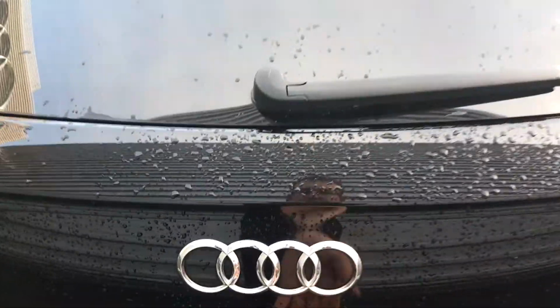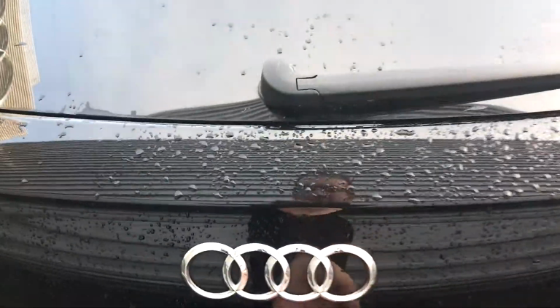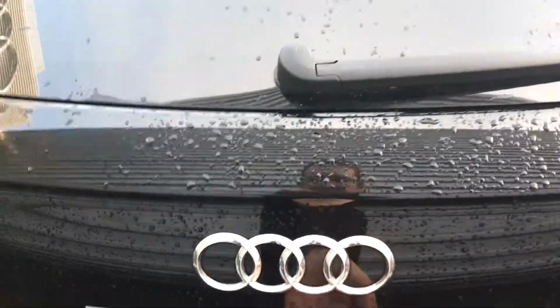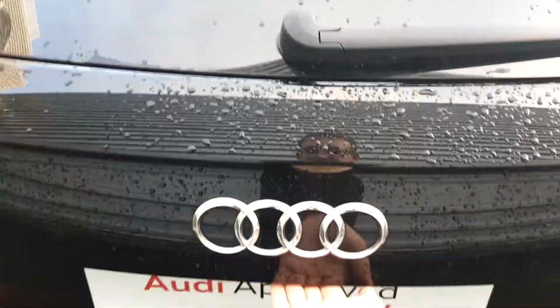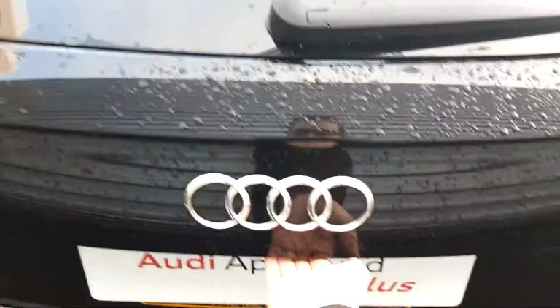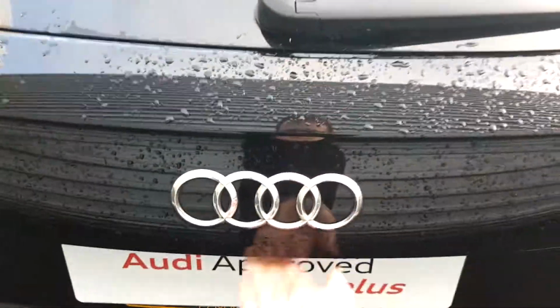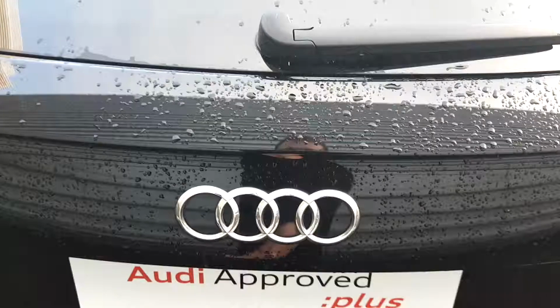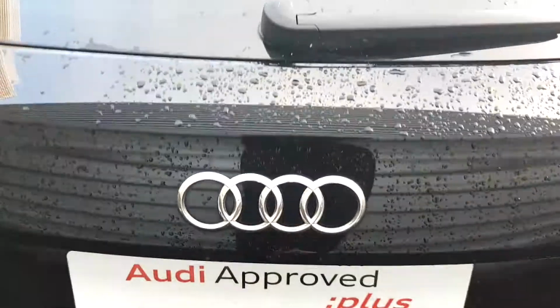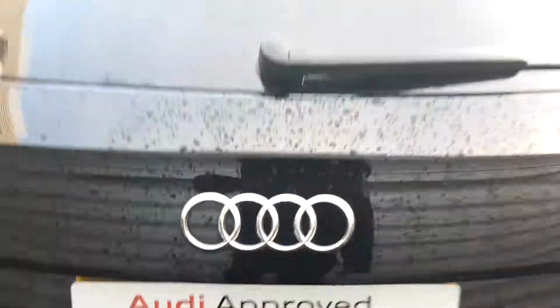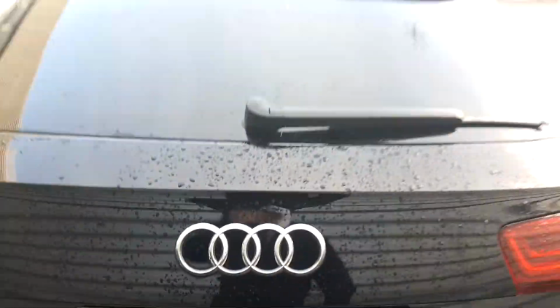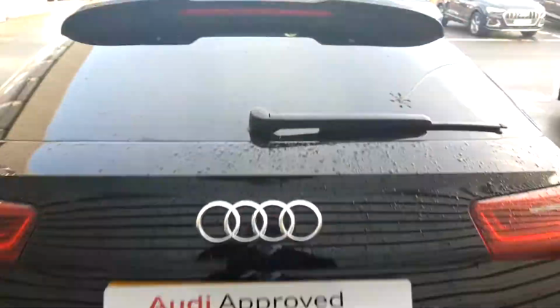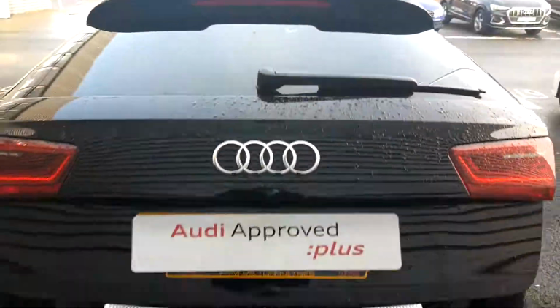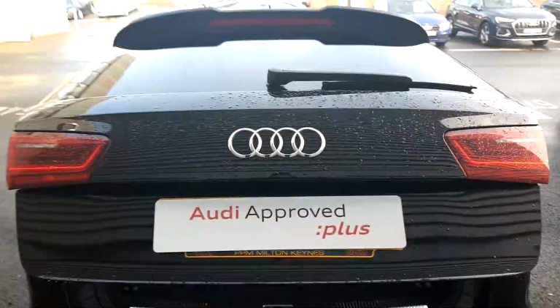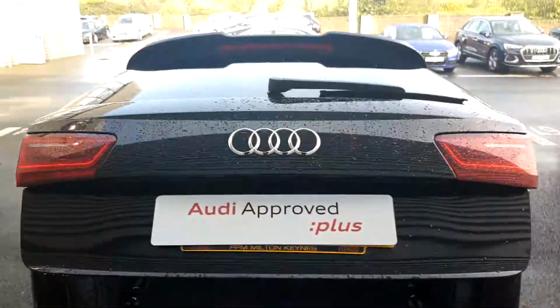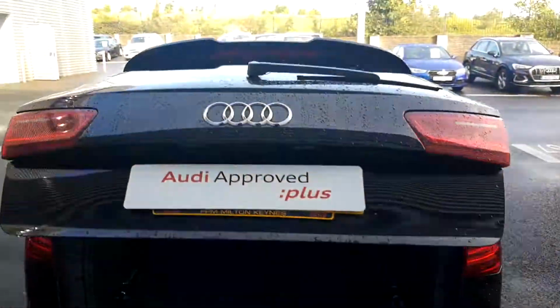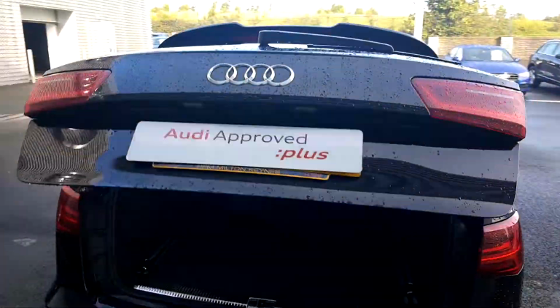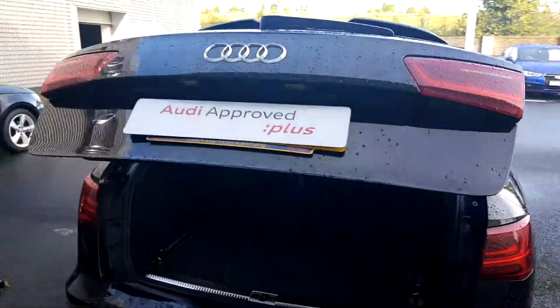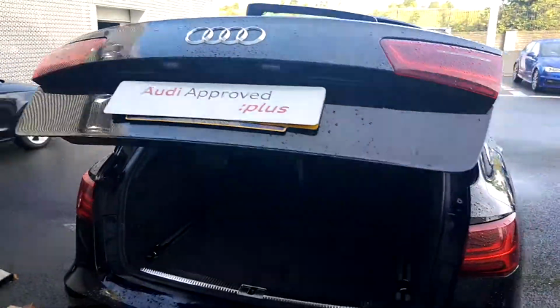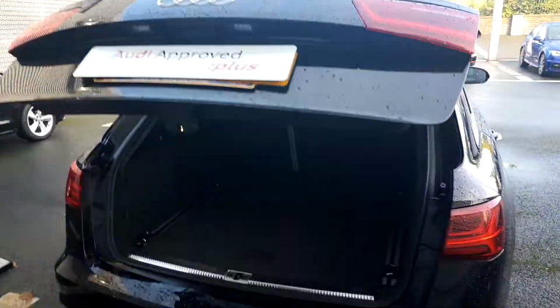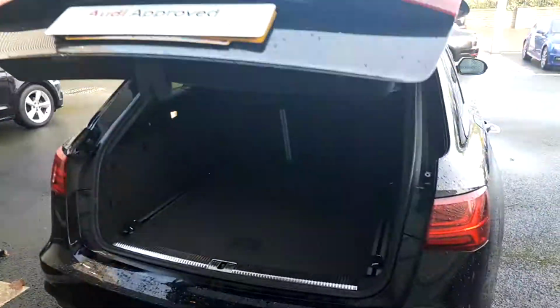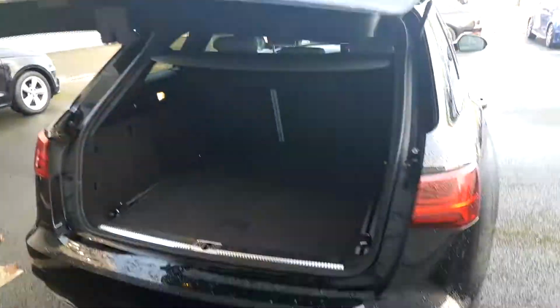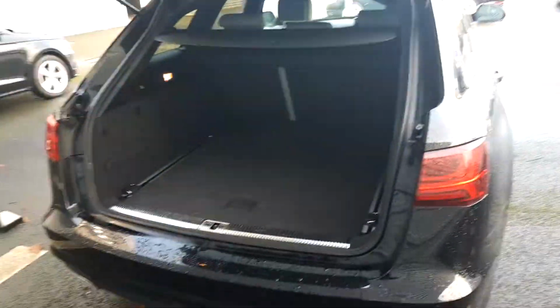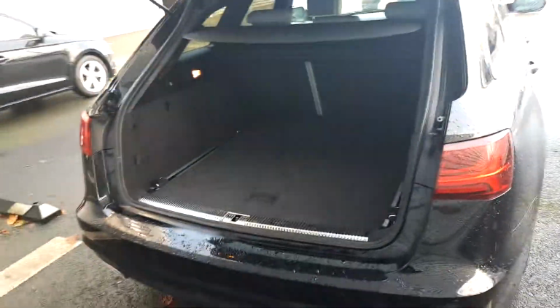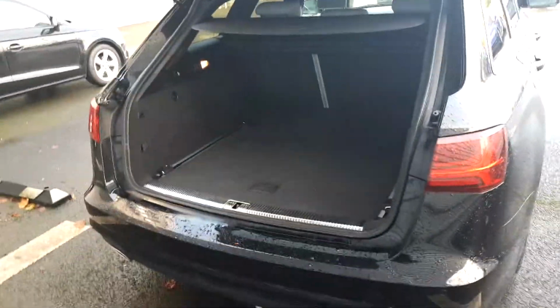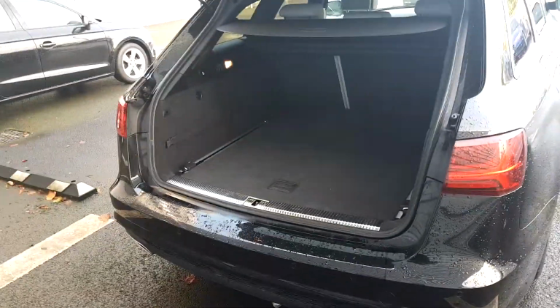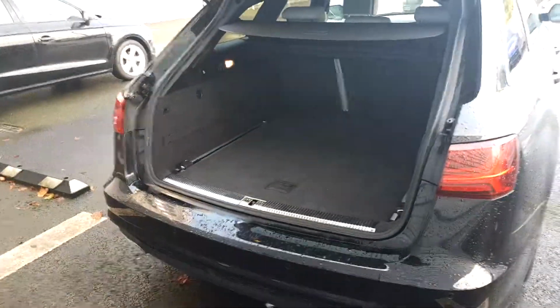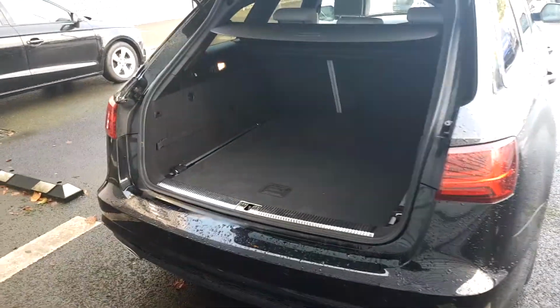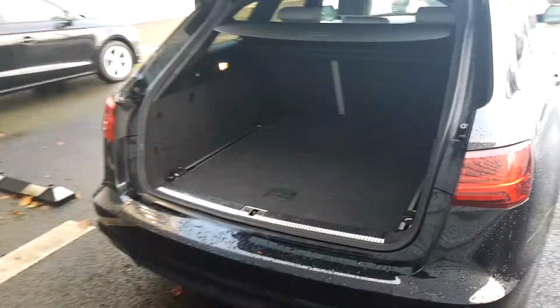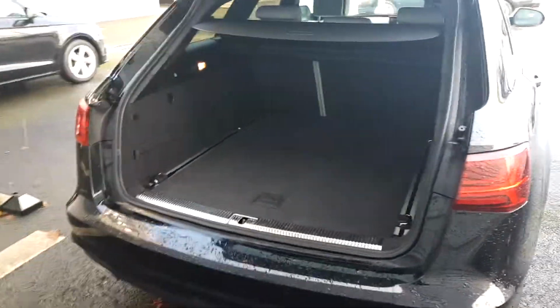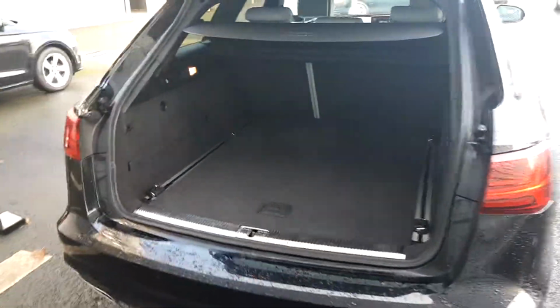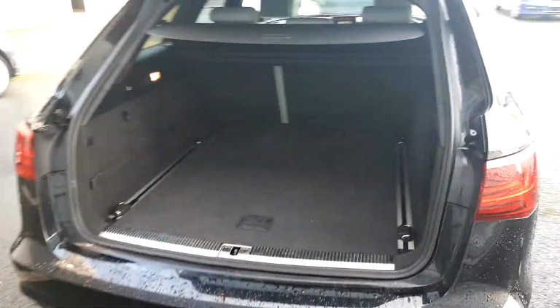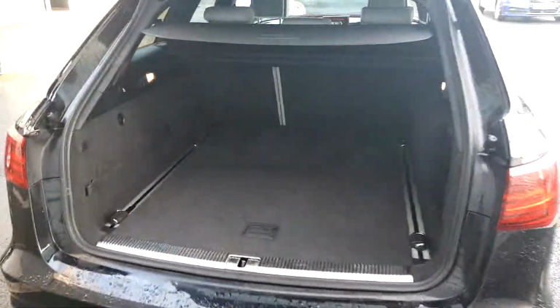The A6 has an electronic boot release, and there's plenty of space in the rear of these Avants.